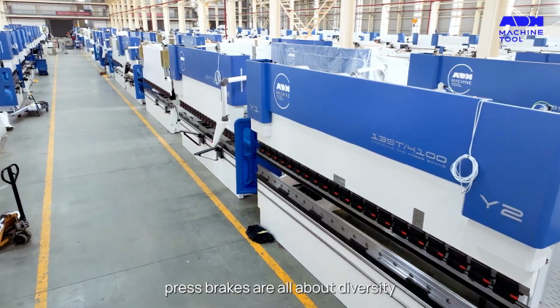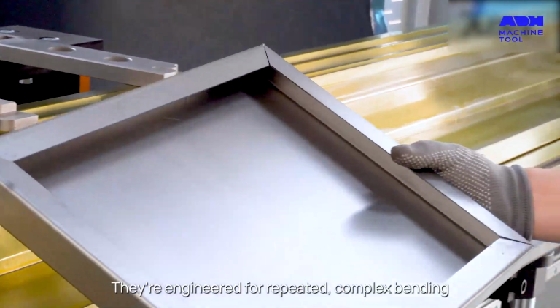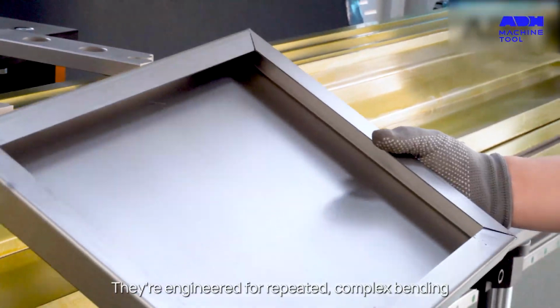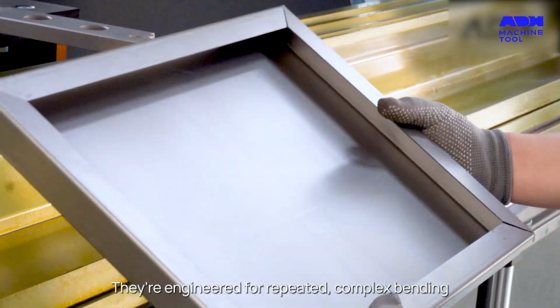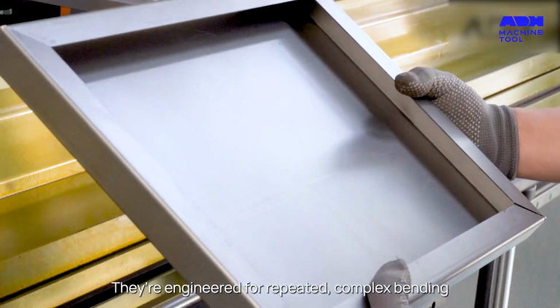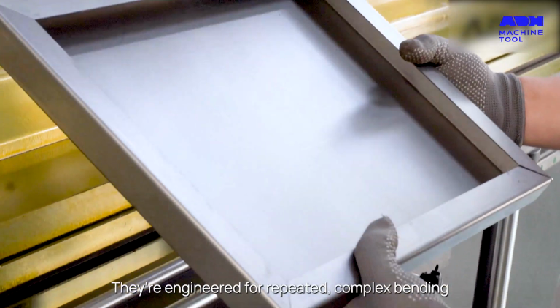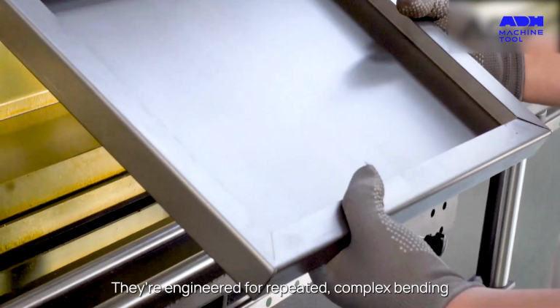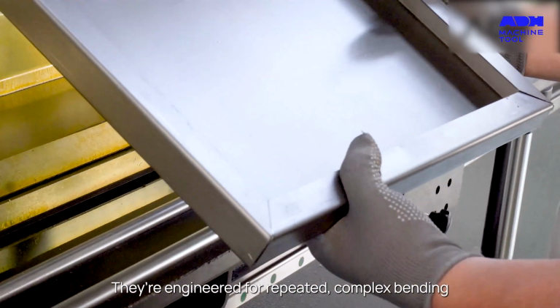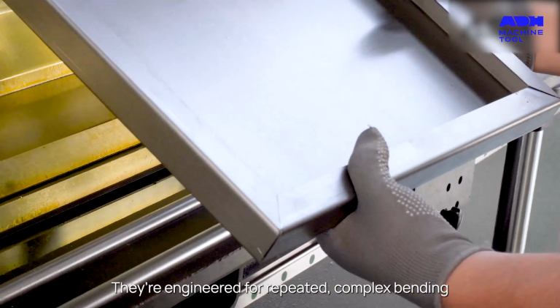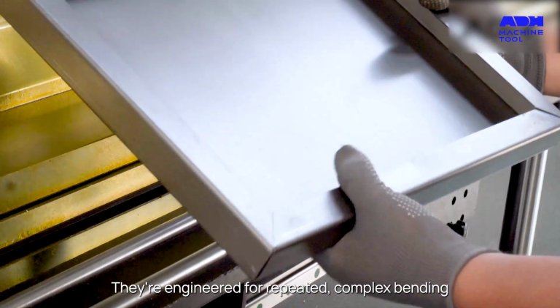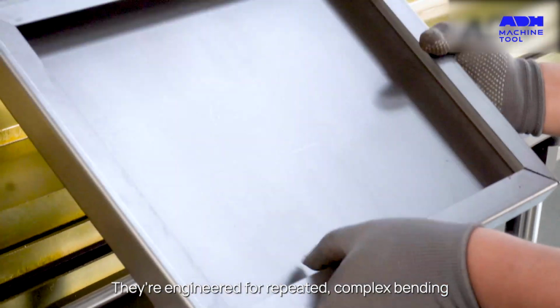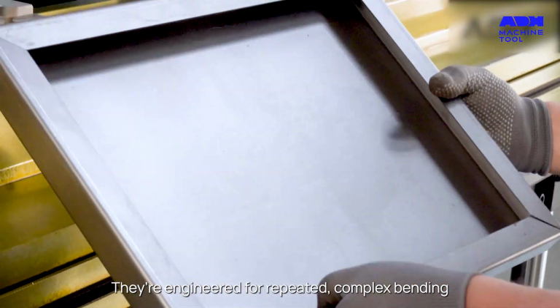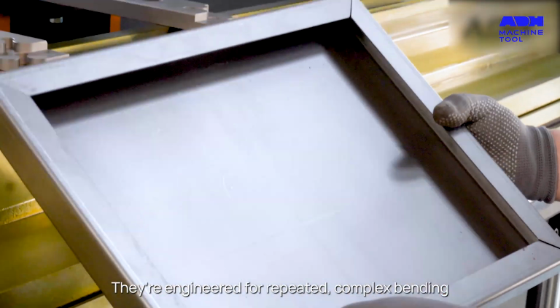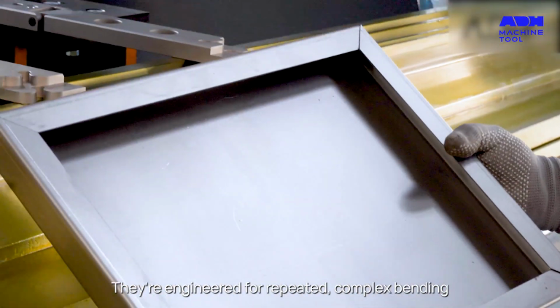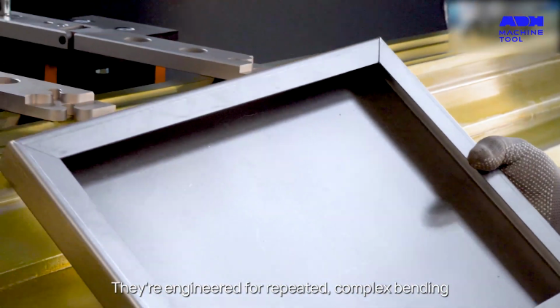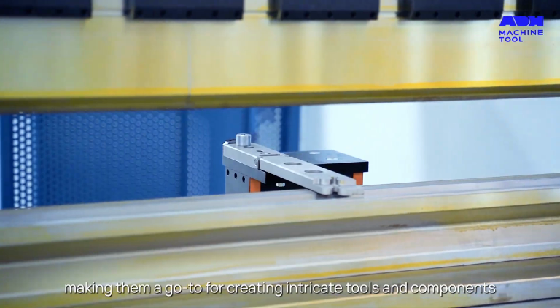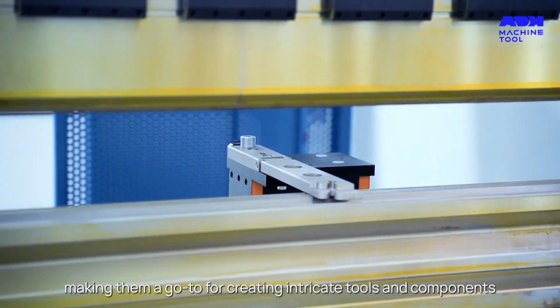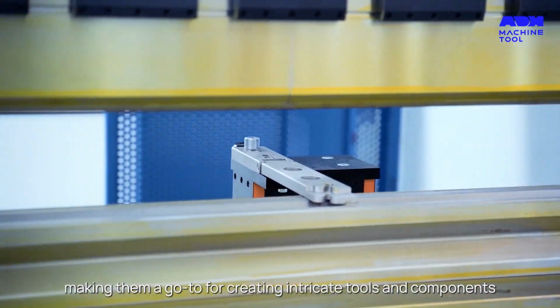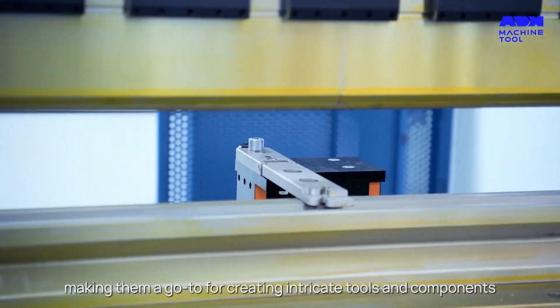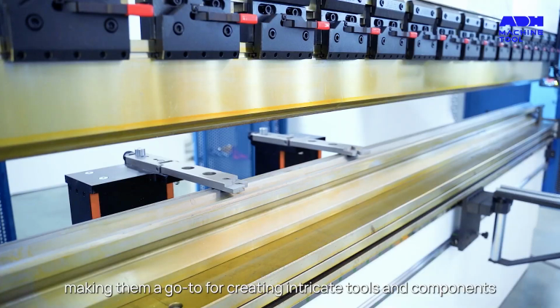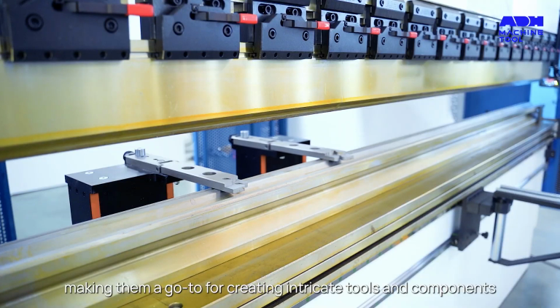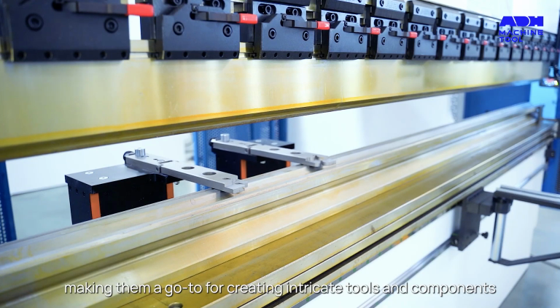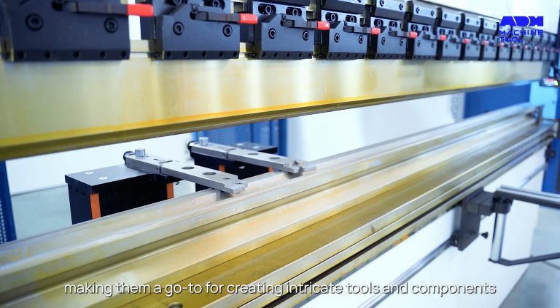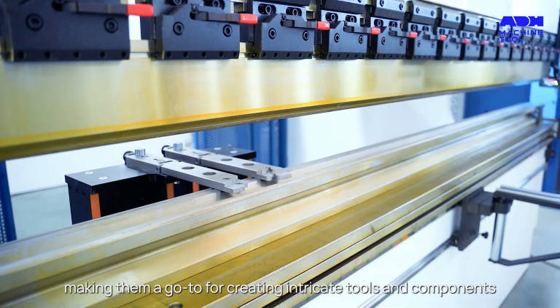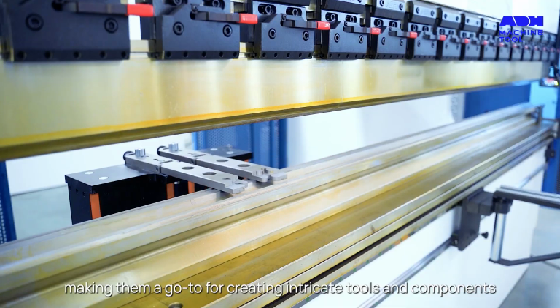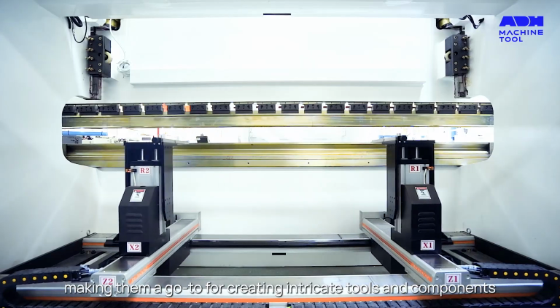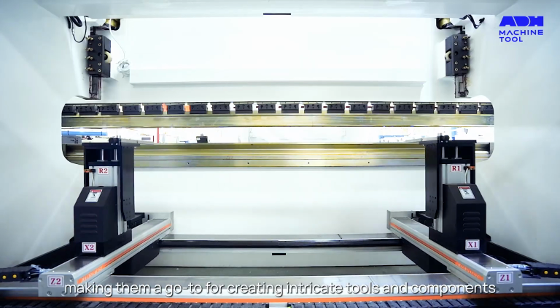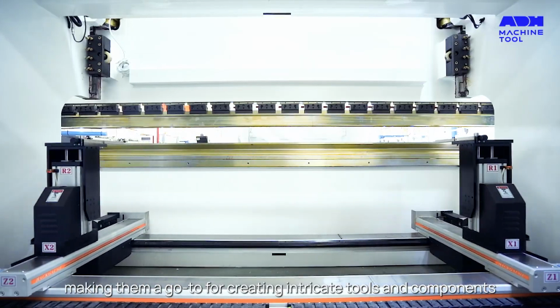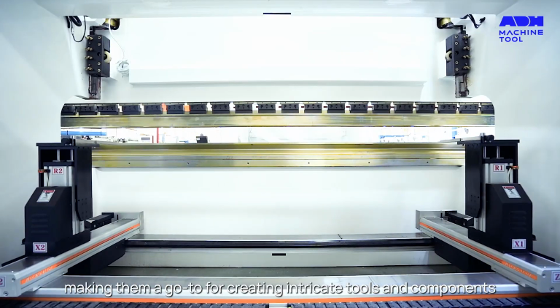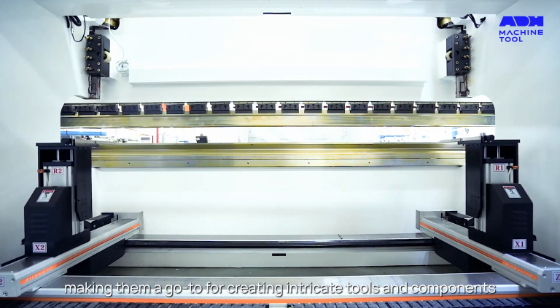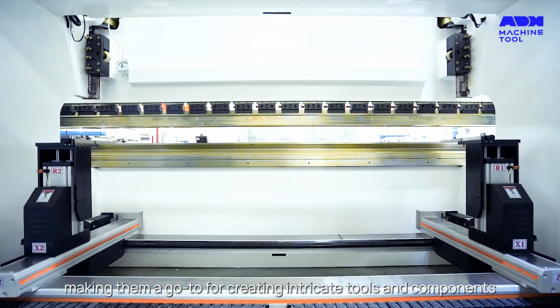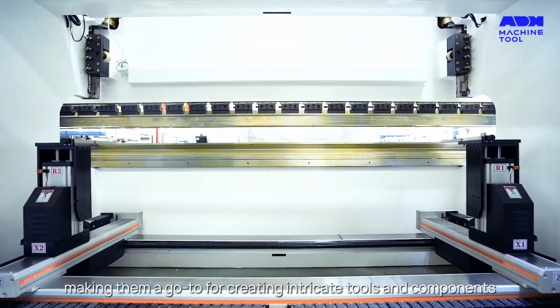They're engineered for repeated, complex bending, making them a go-to for creating intricate tools and components.